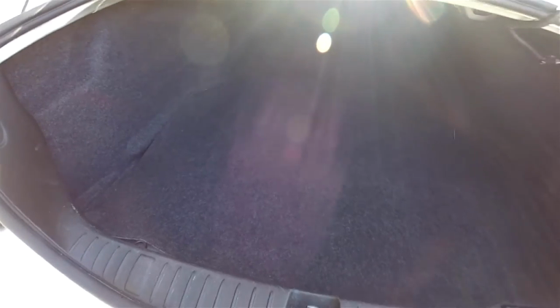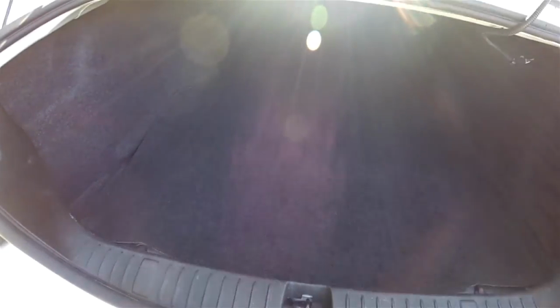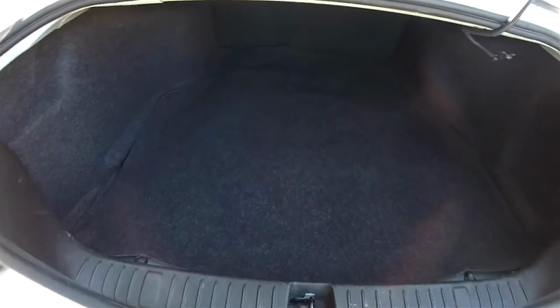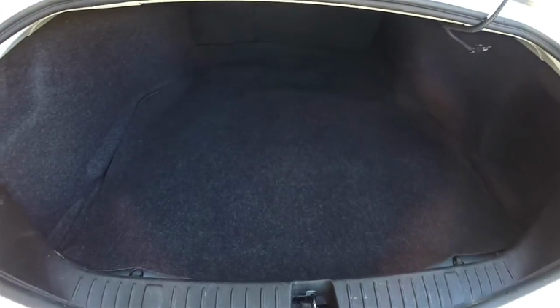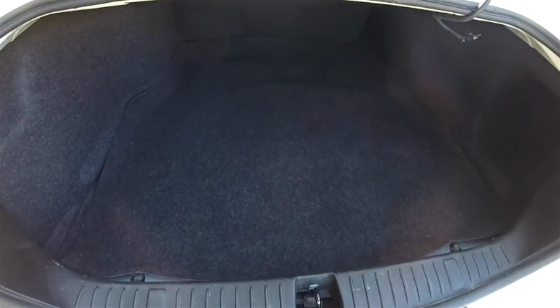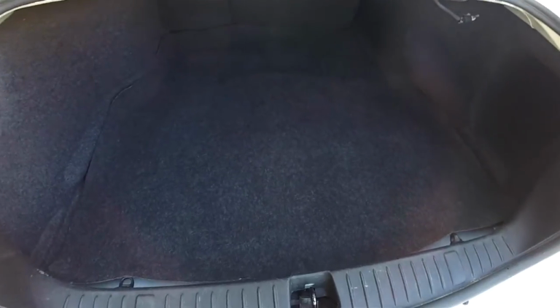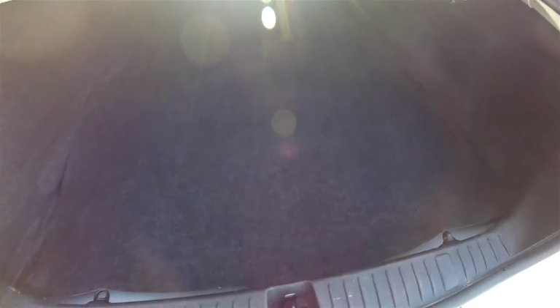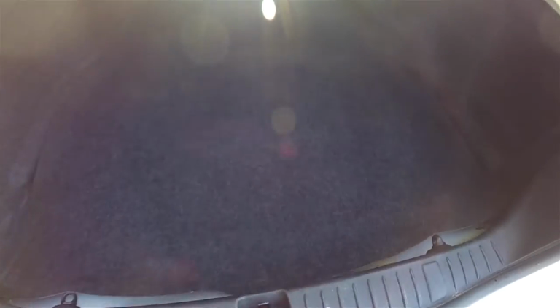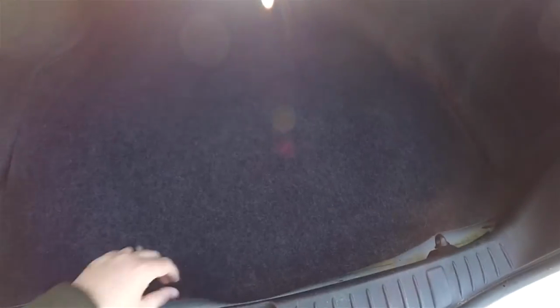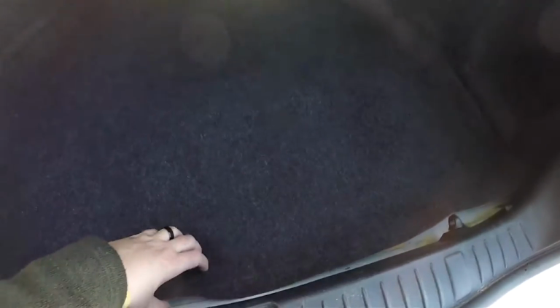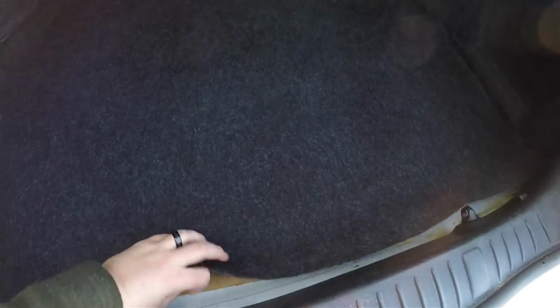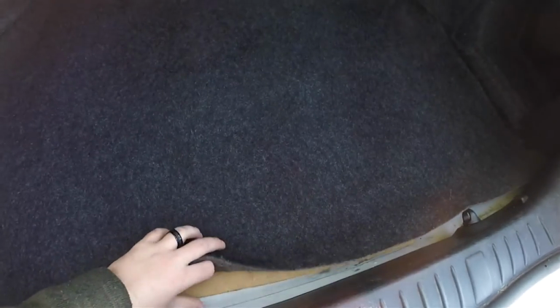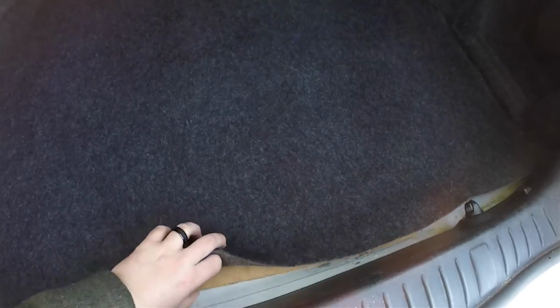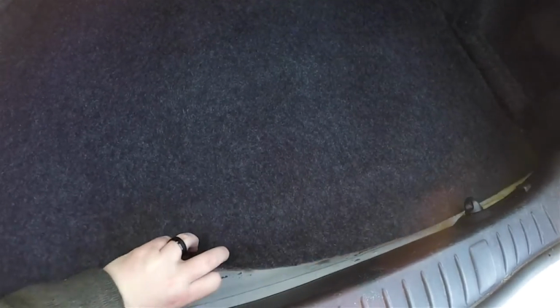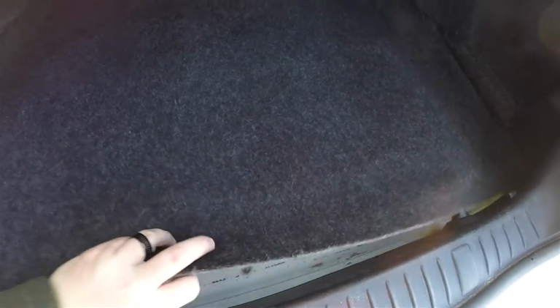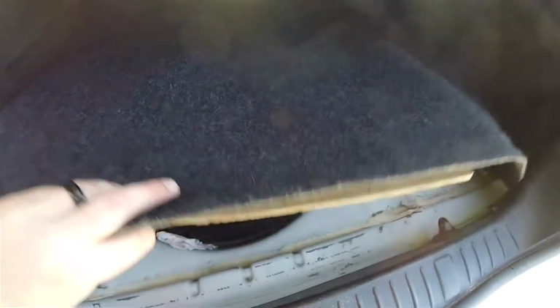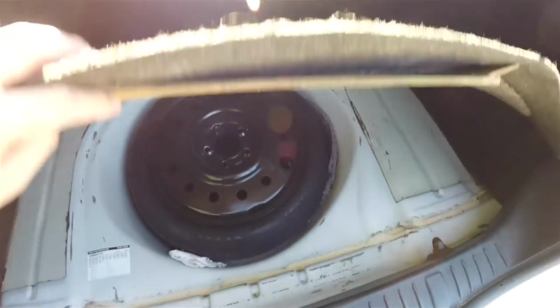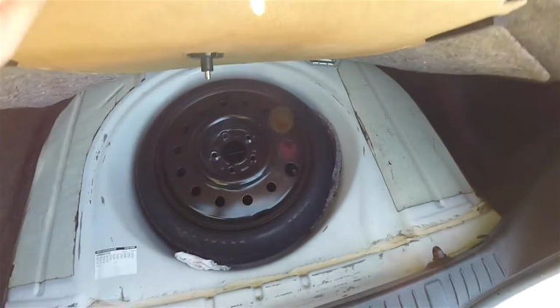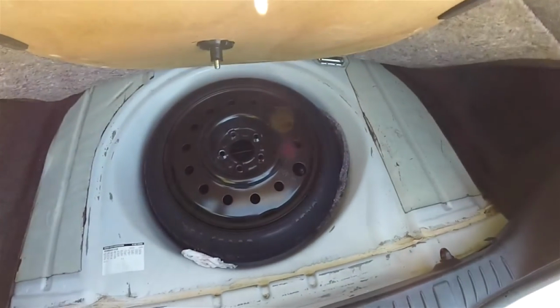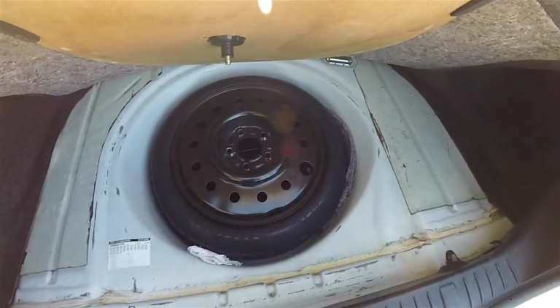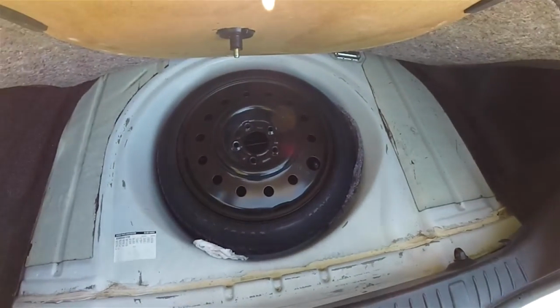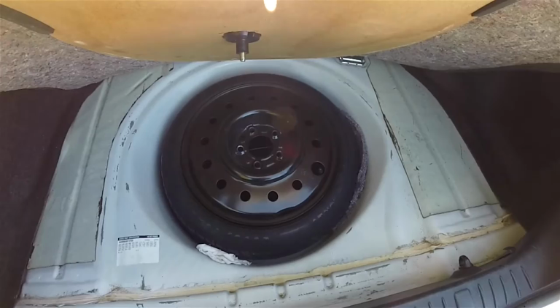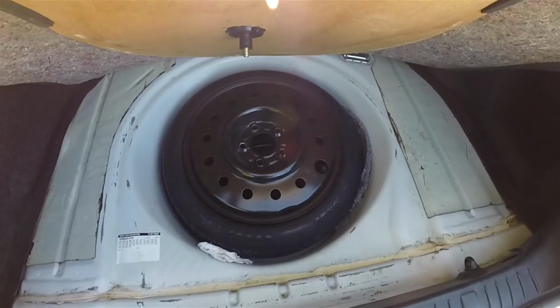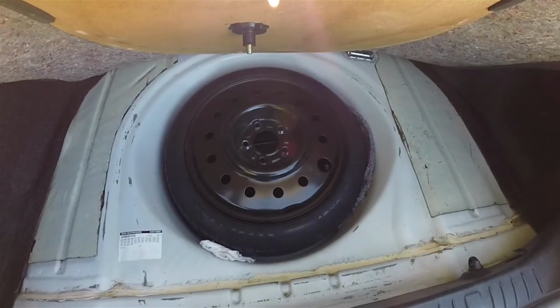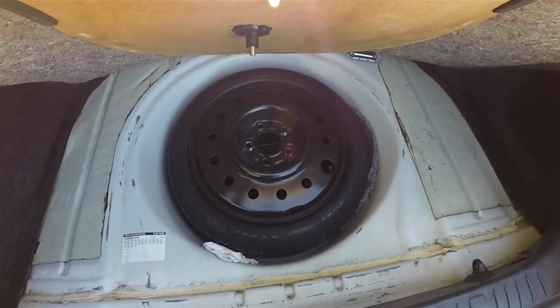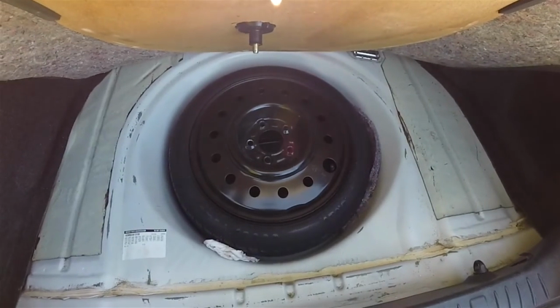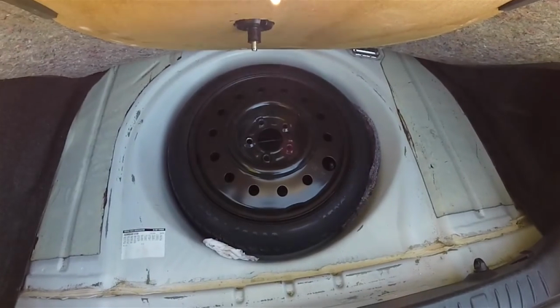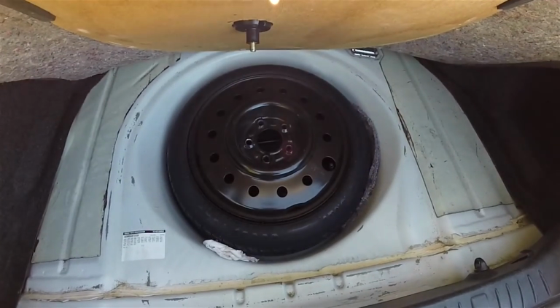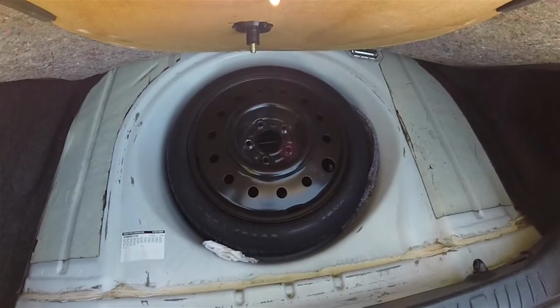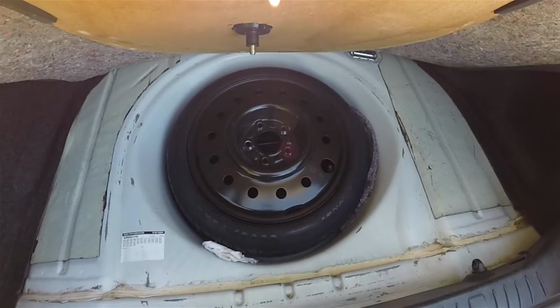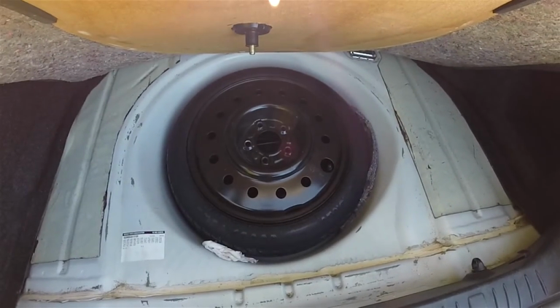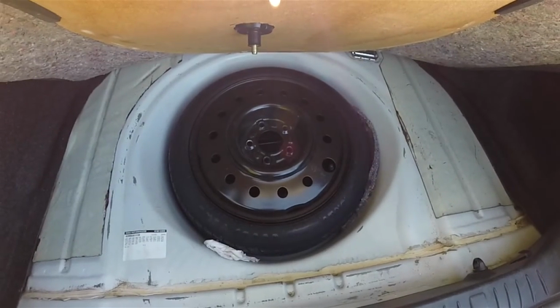The trunk is fully carpeted. Underneath your floor mat, you do have your compact spare tire with jack and tools.